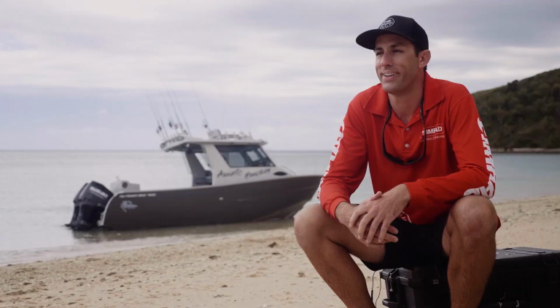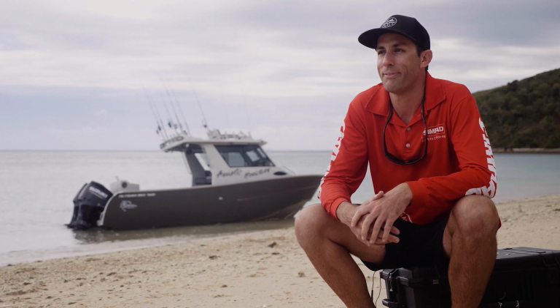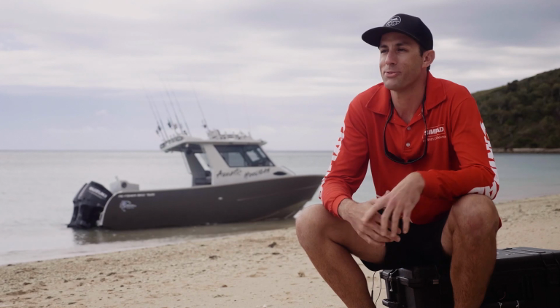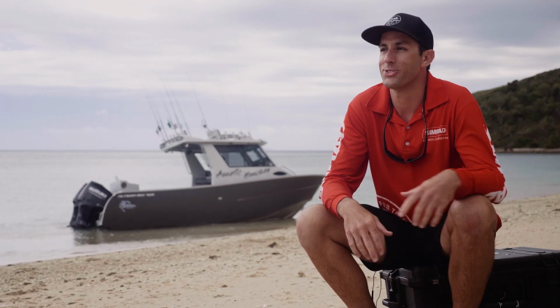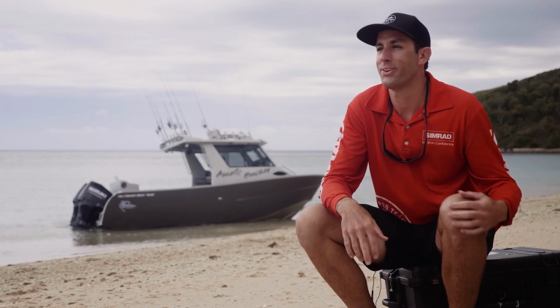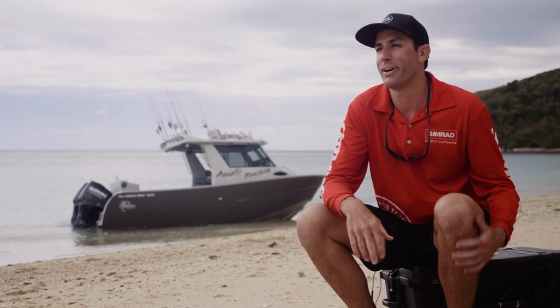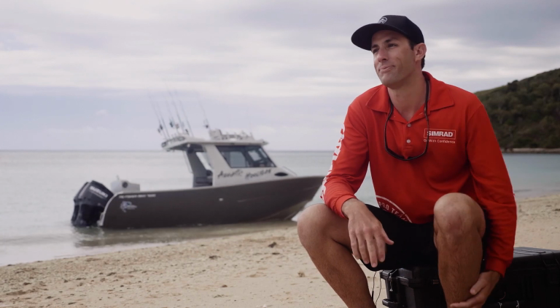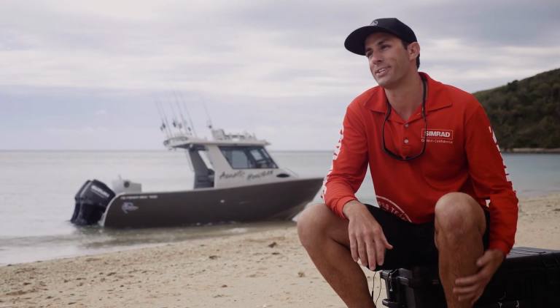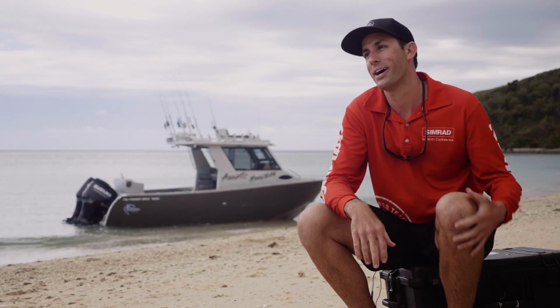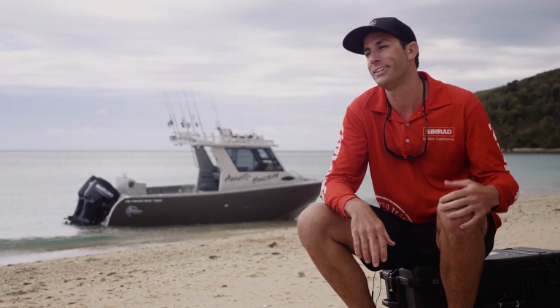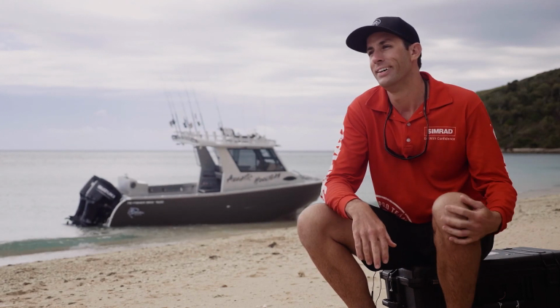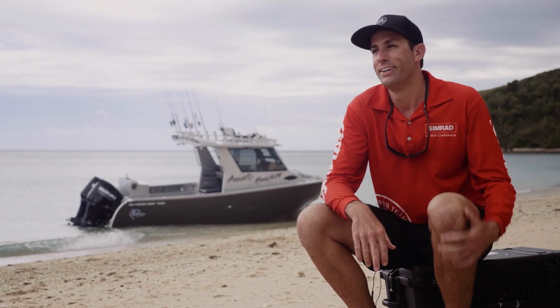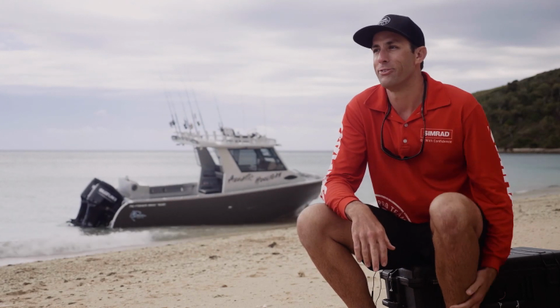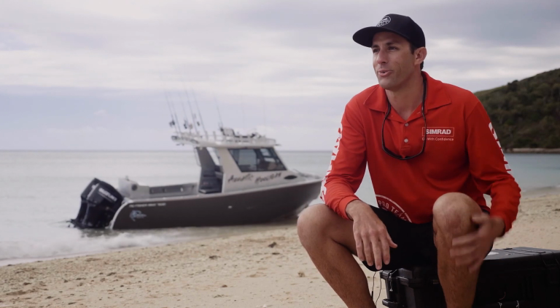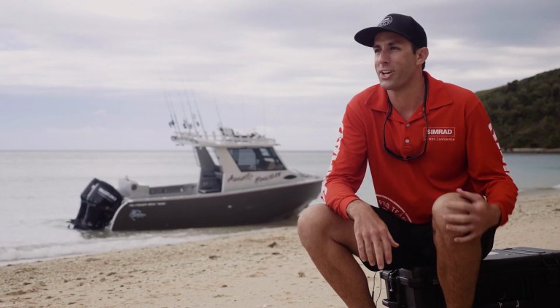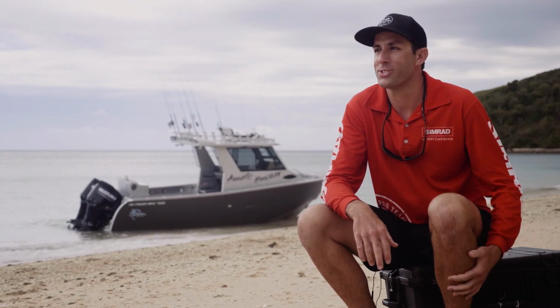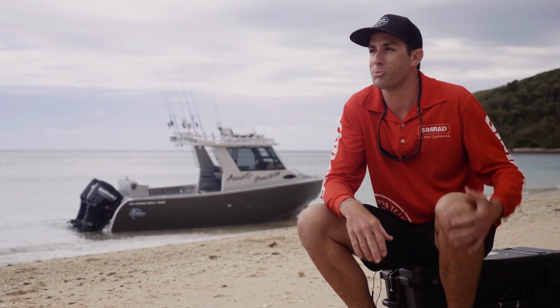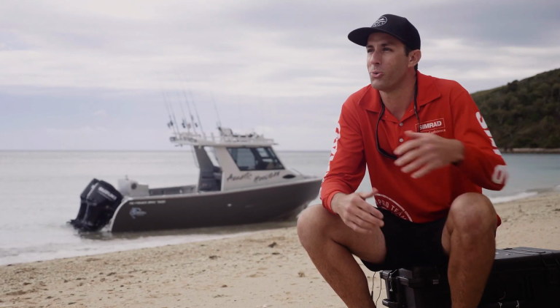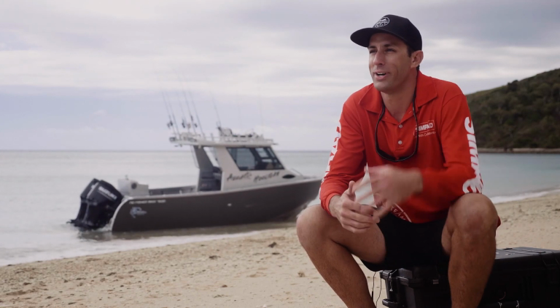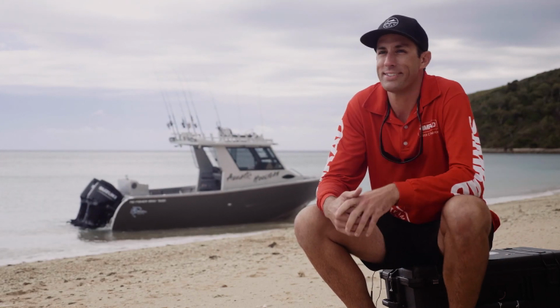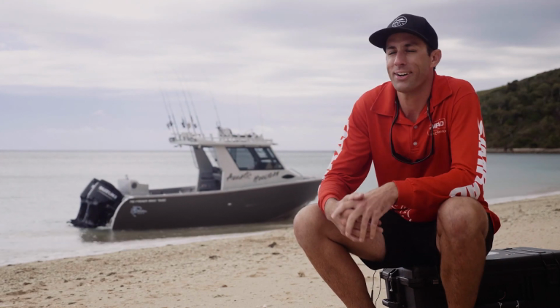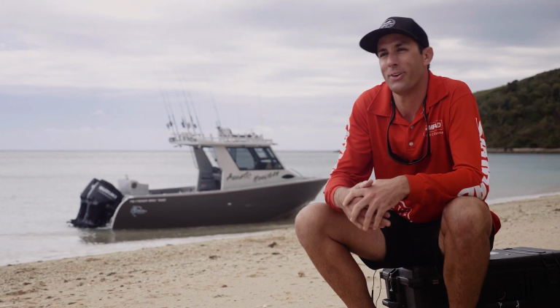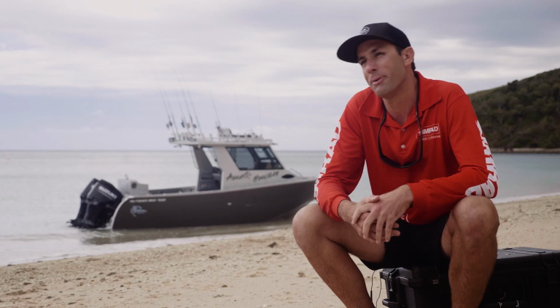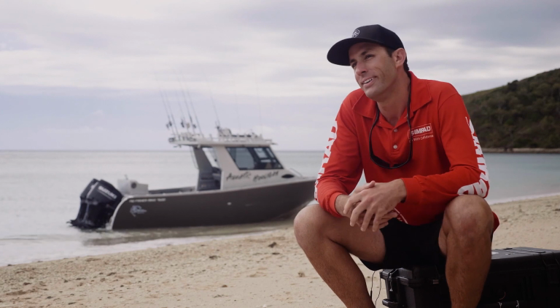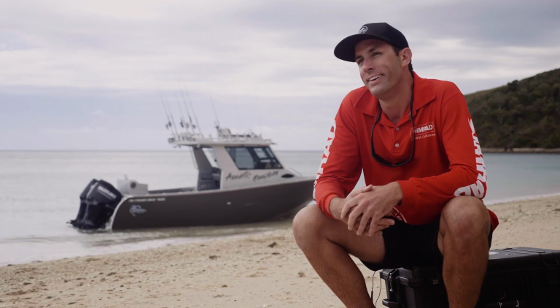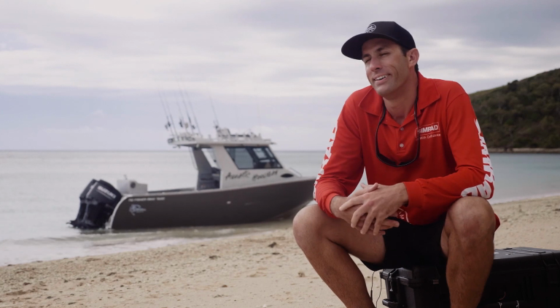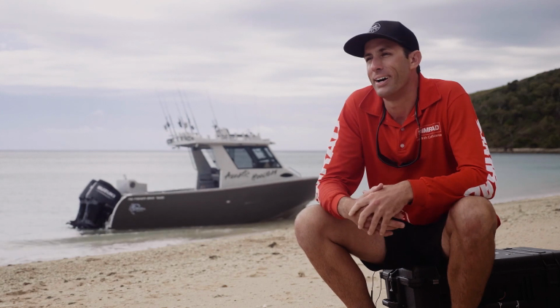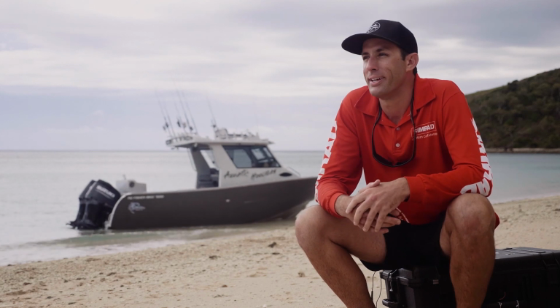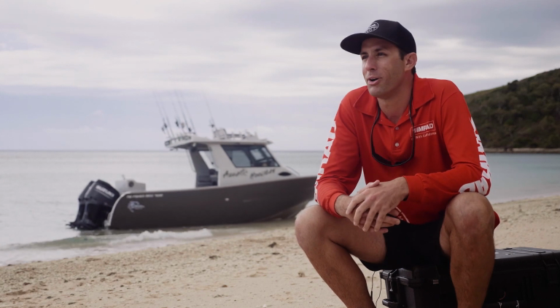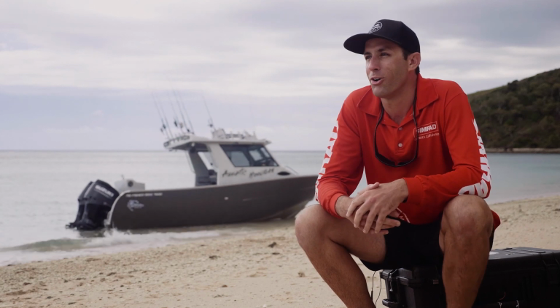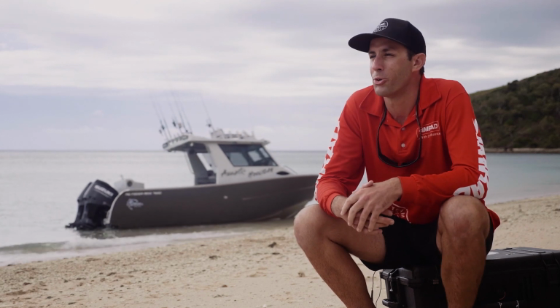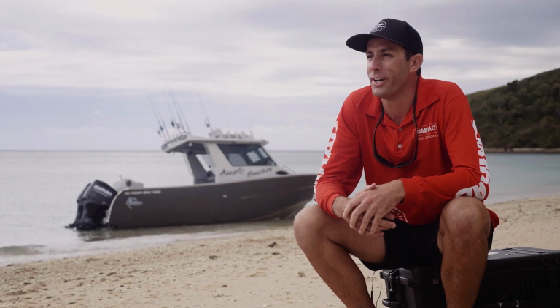My name is Ron Turner. I'm a sparky over on the west coast in a small town called Danpia. I've been there my whole life, born and bred.